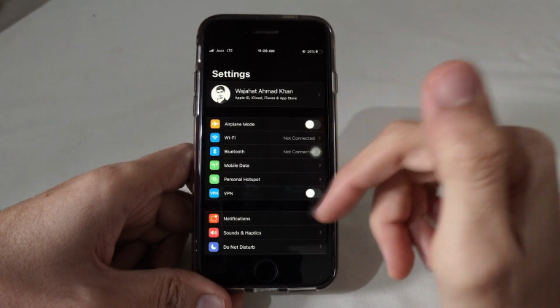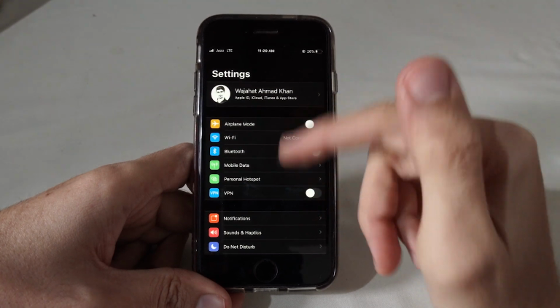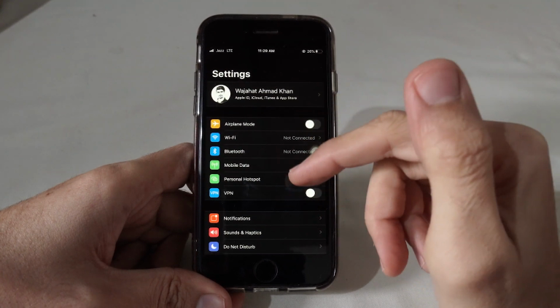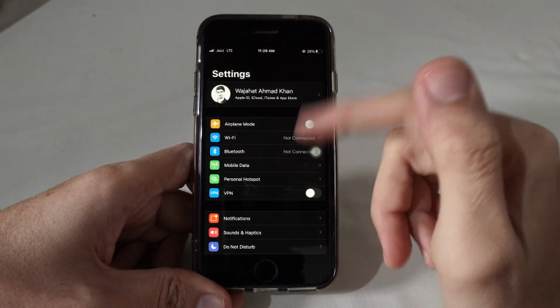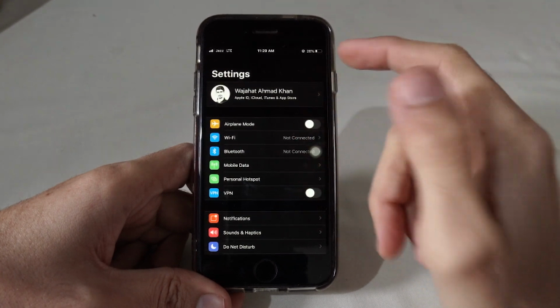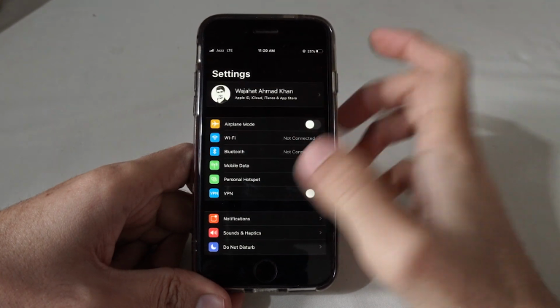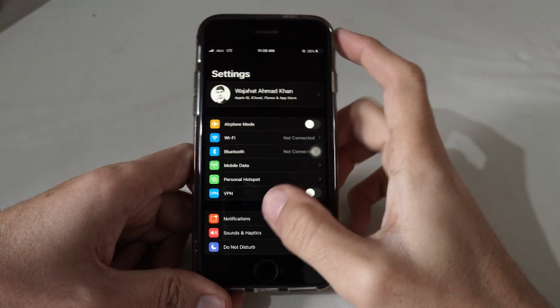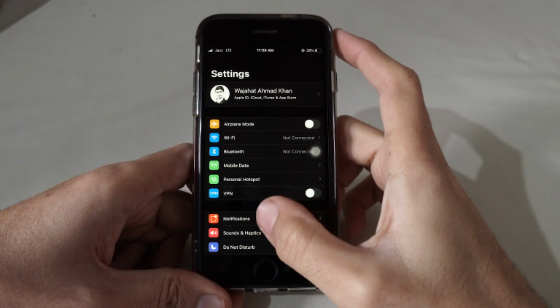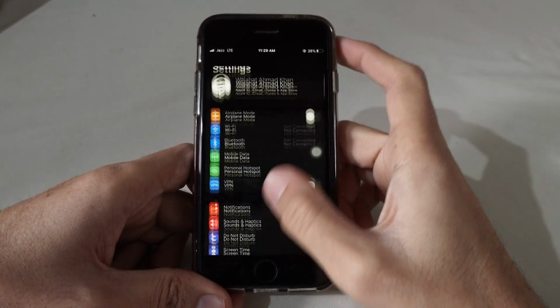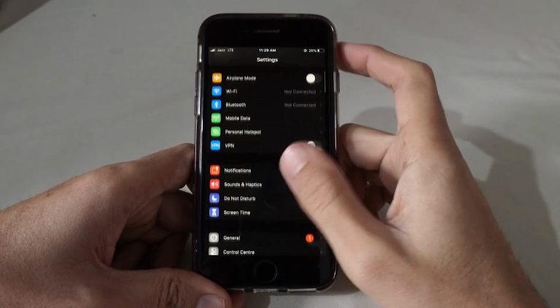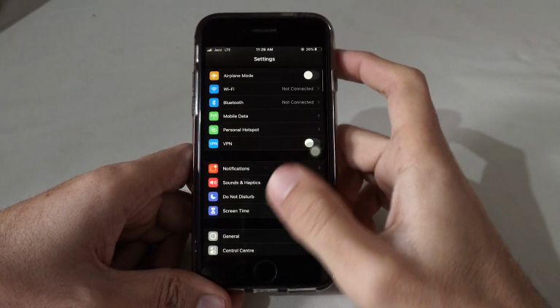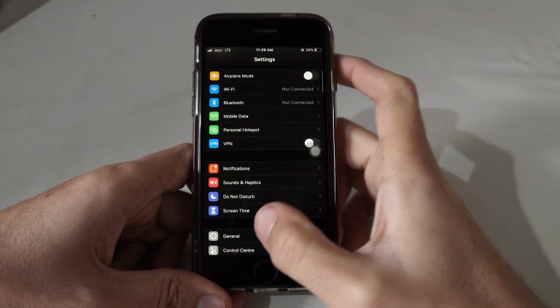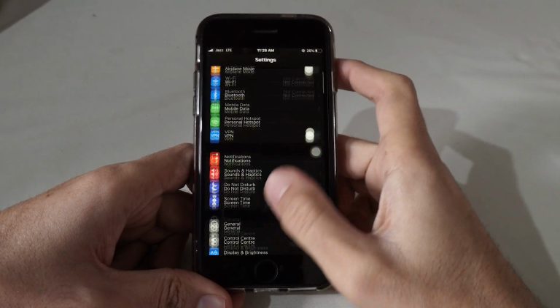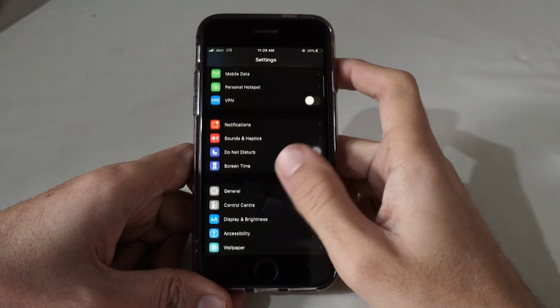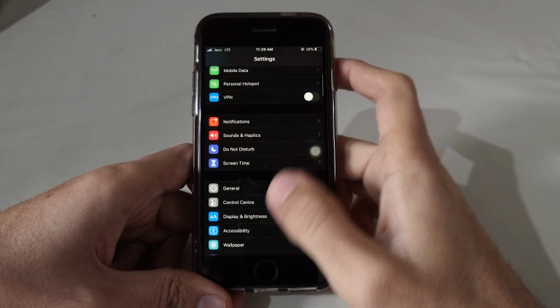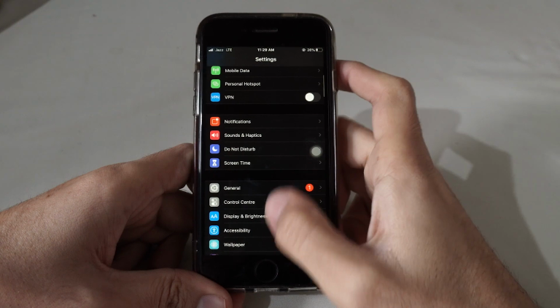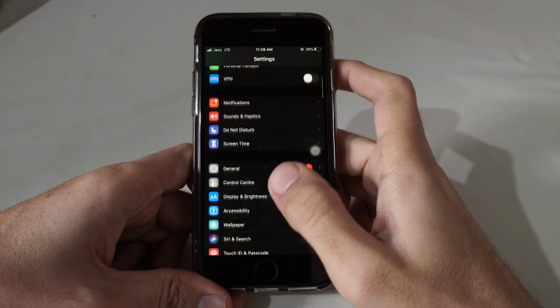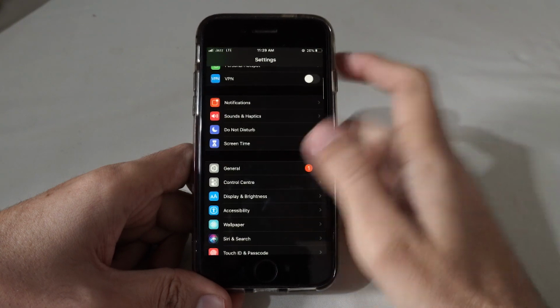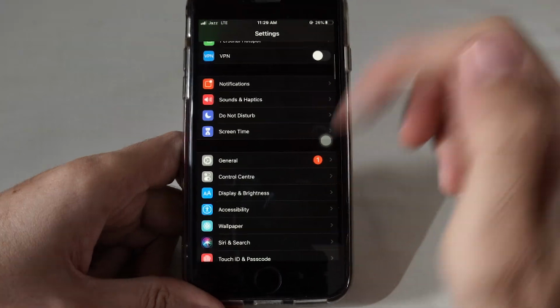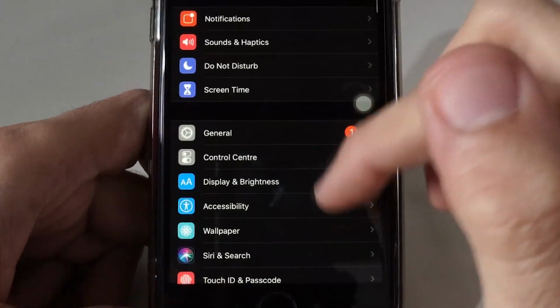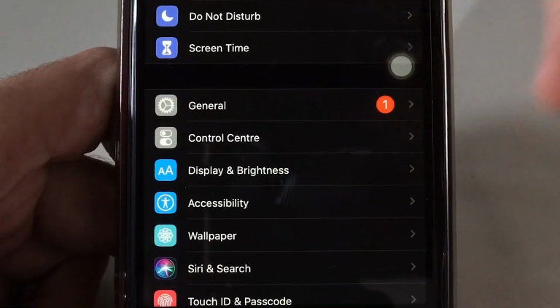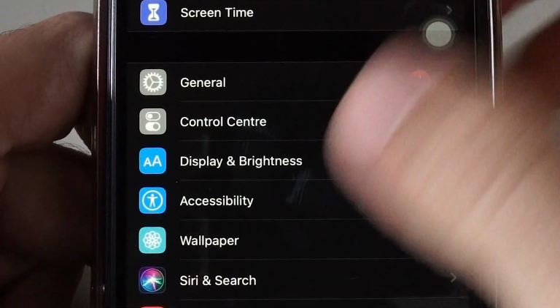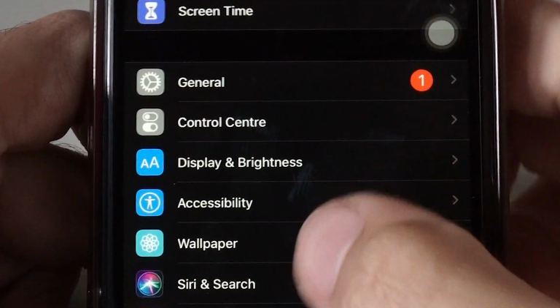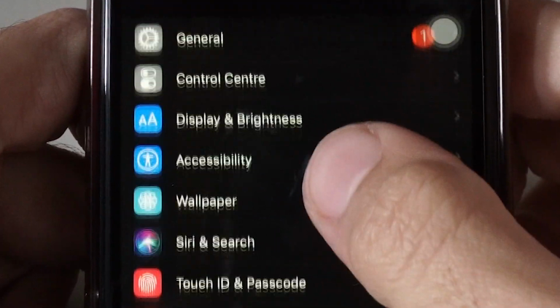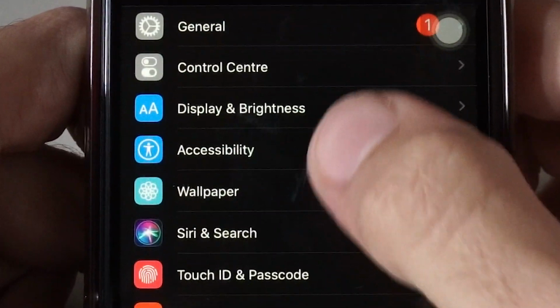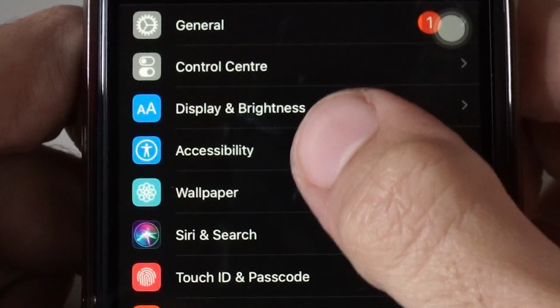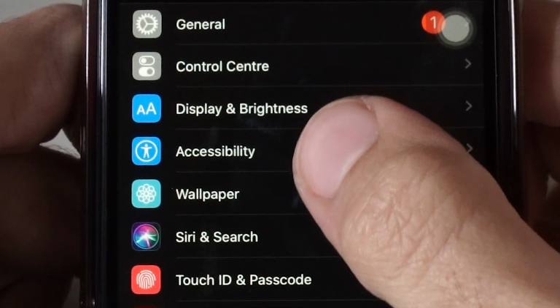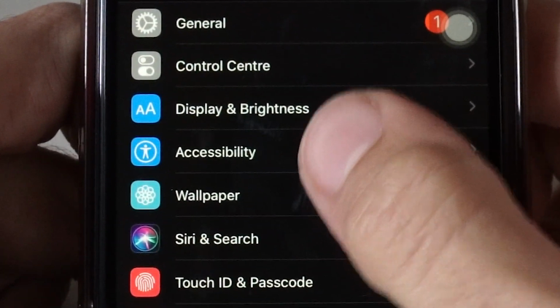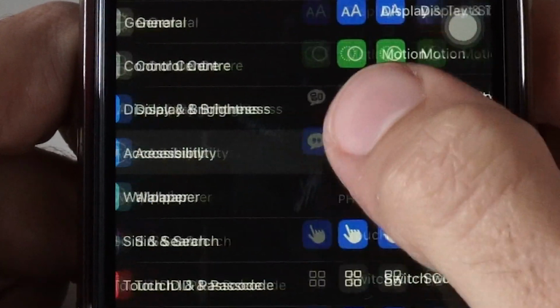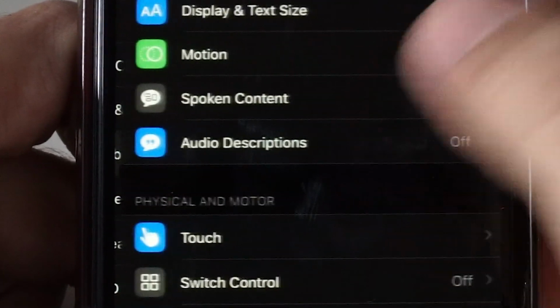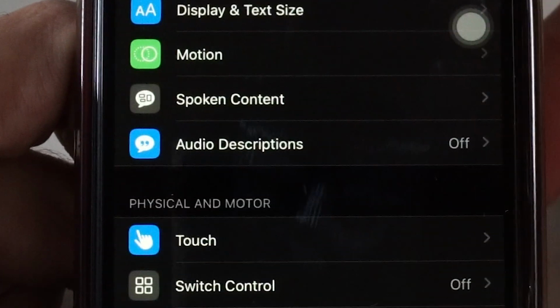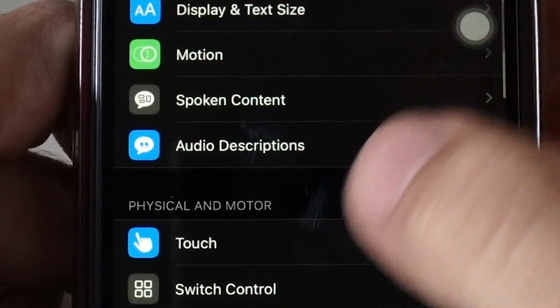I'm currently on iOS 13. Just scroll down a bit and you'll see the Accessibility option.